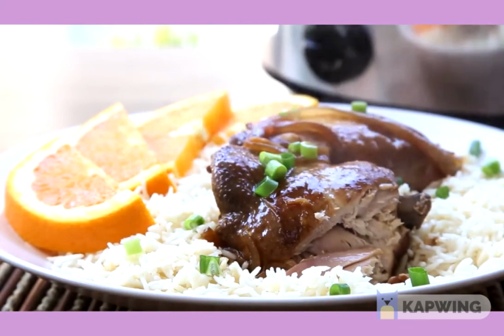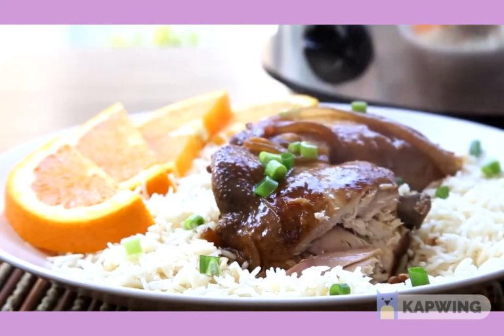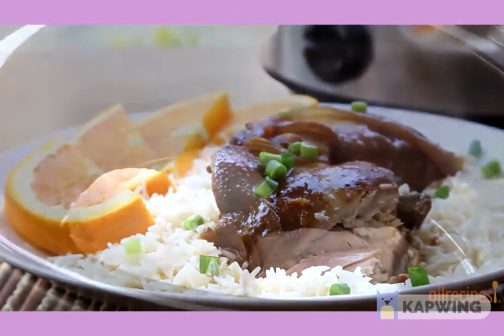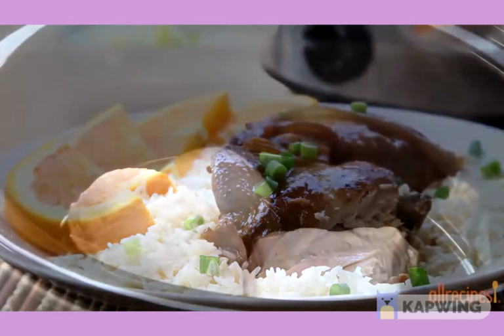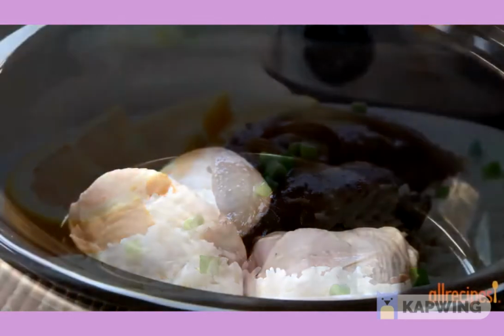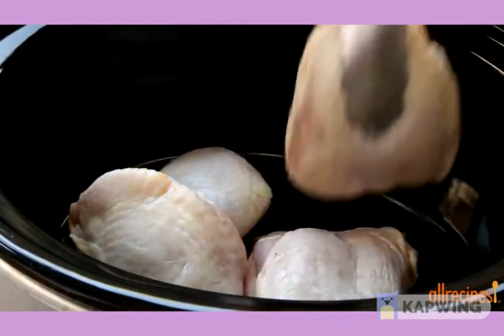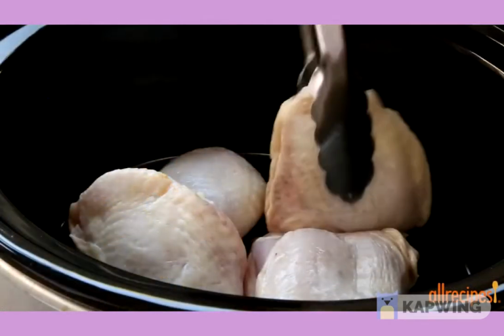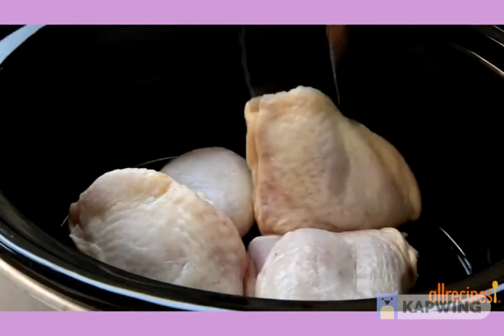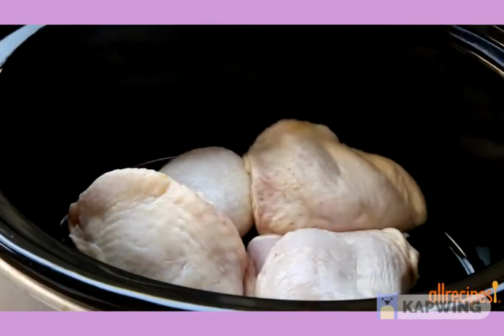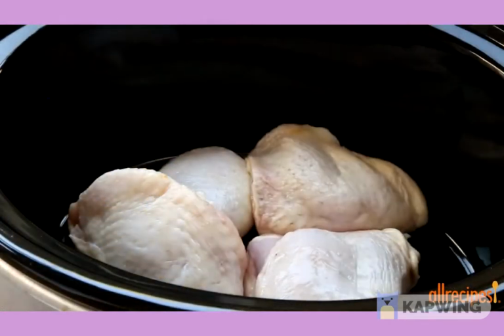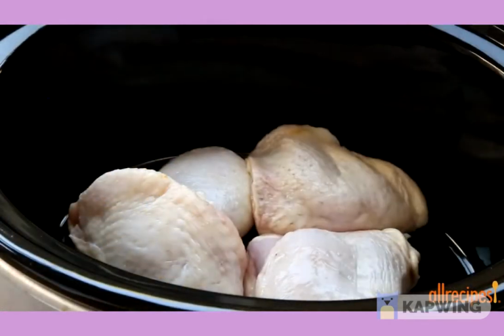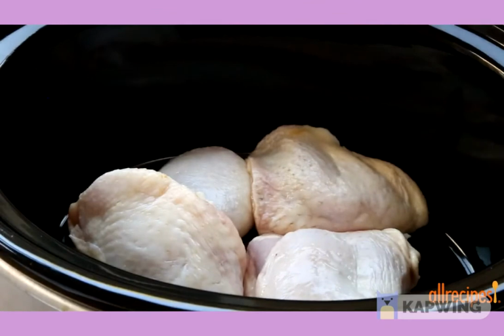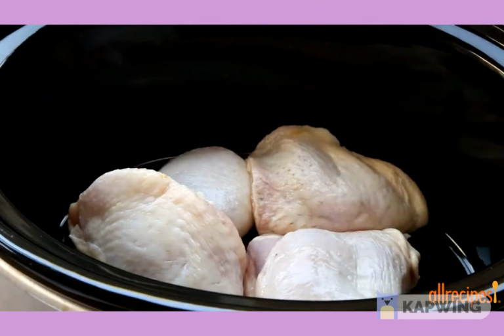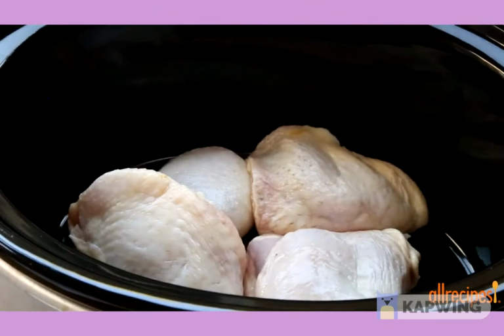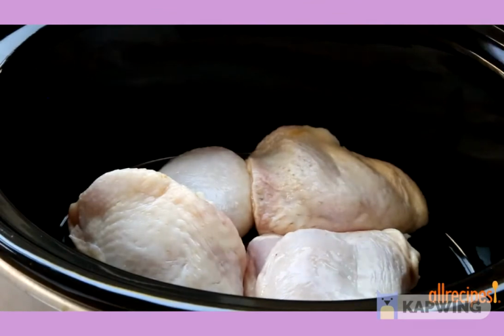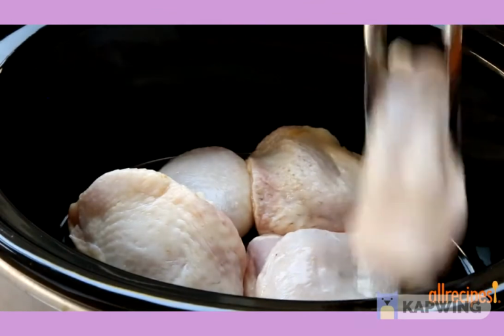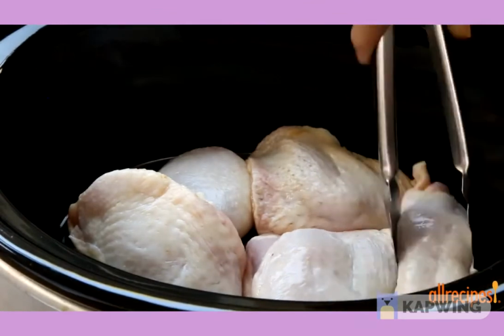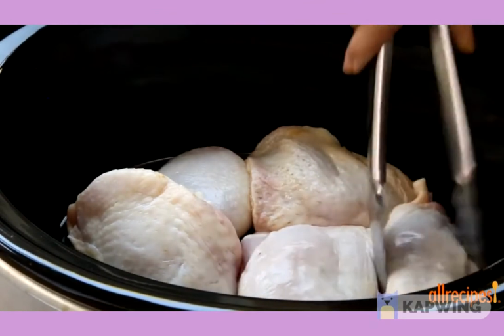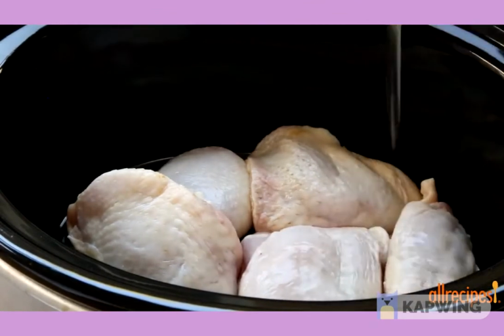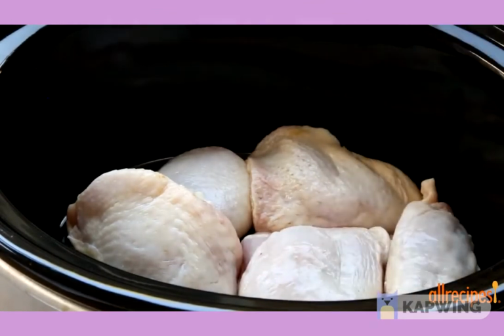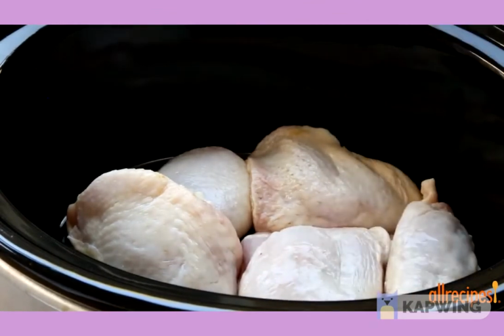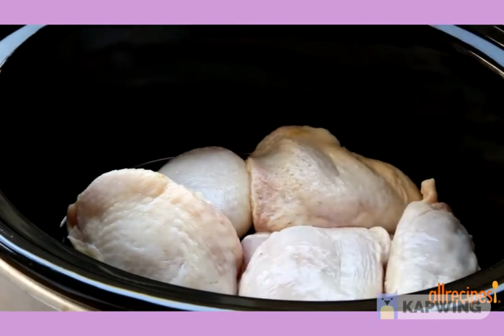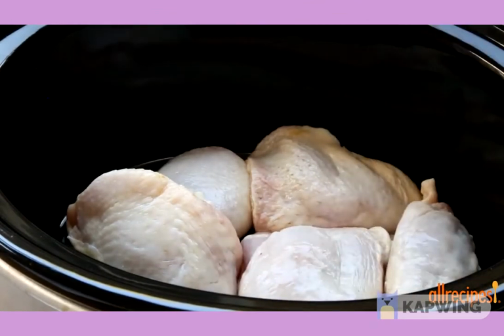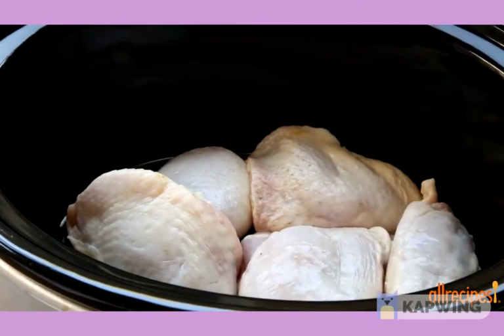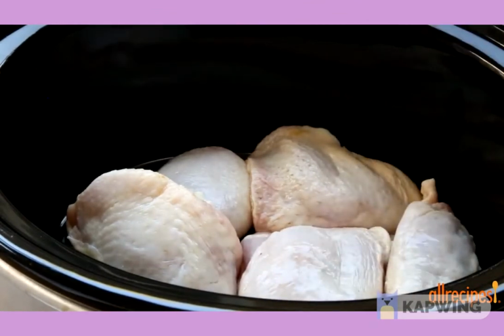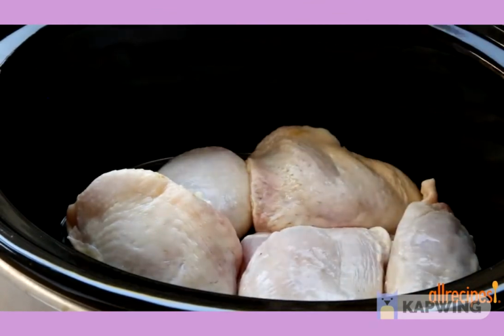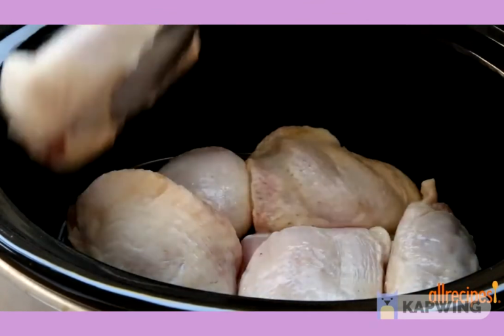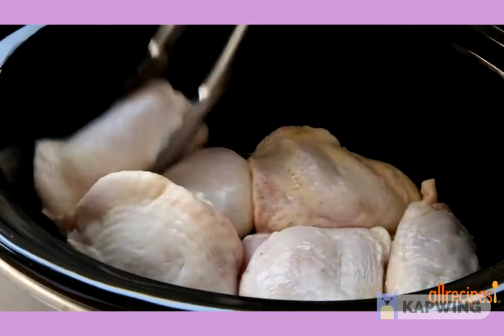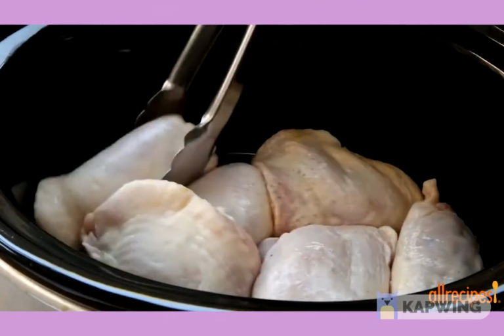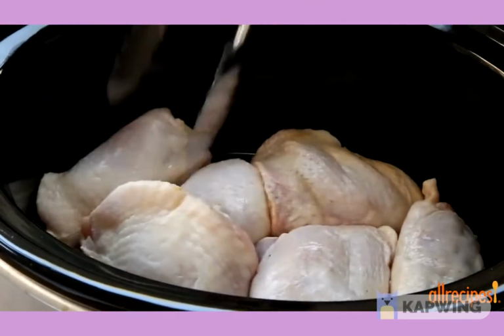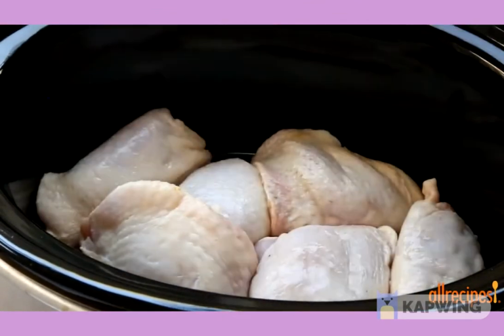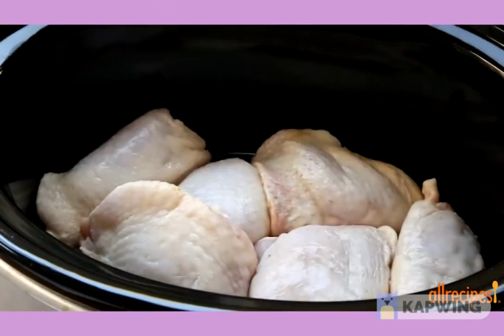We'll start by adding three pounds of skin-on bone-in chicken to a slow cooker. Use a whole cut-up chicken or your favorite pieces.